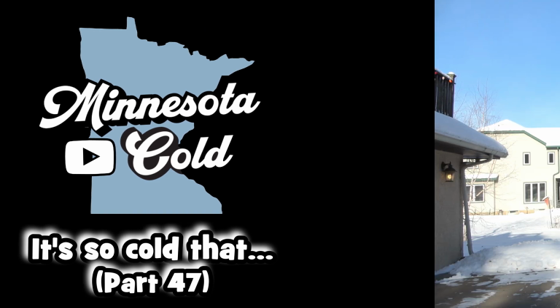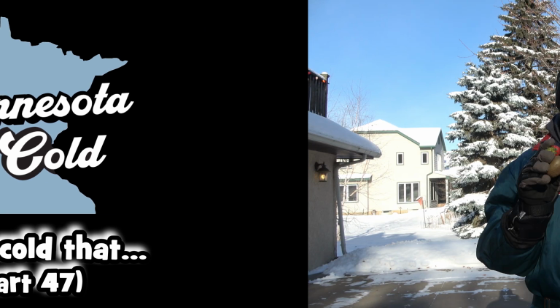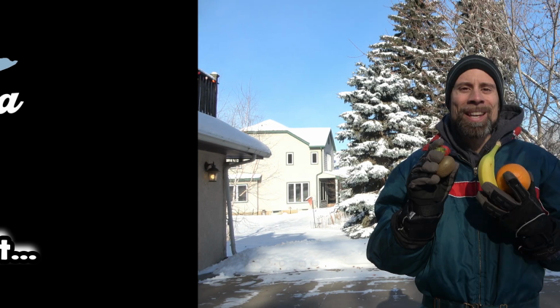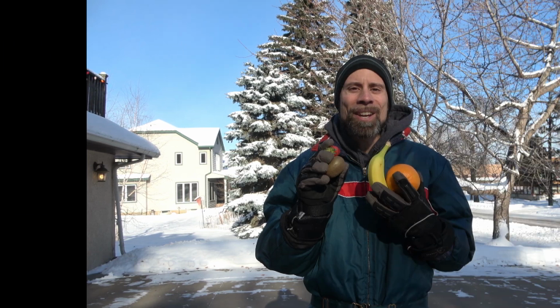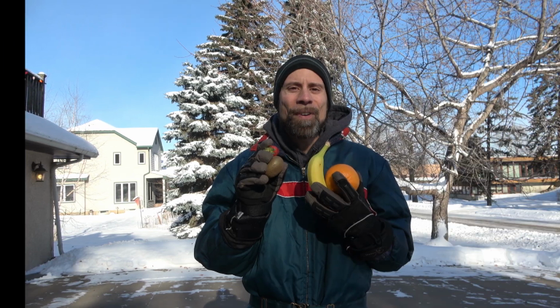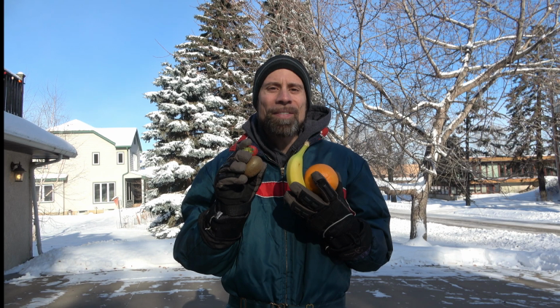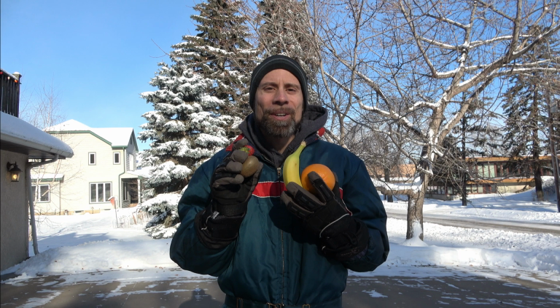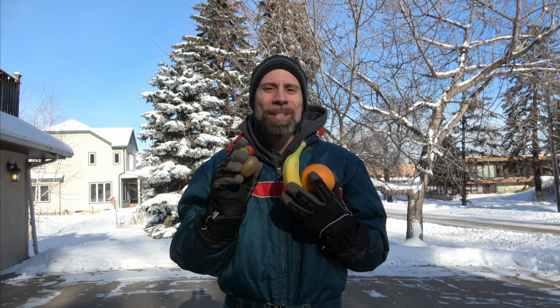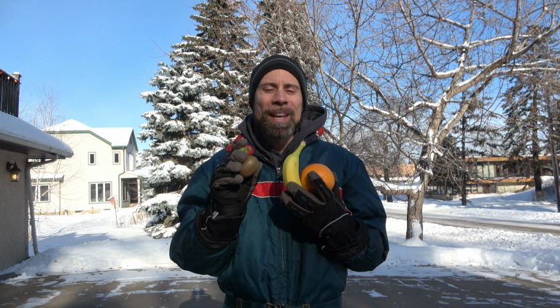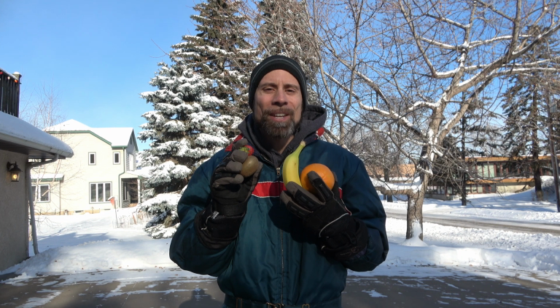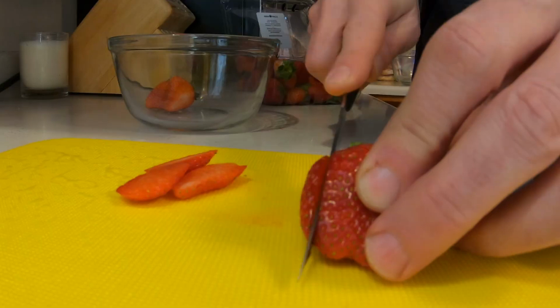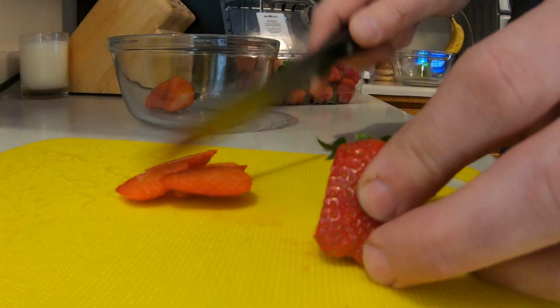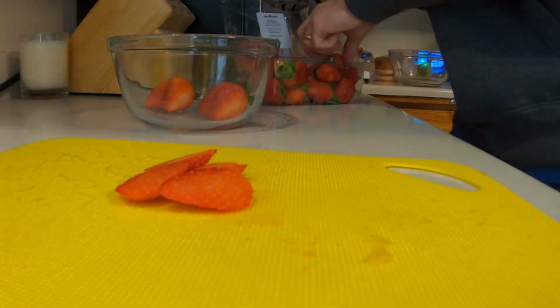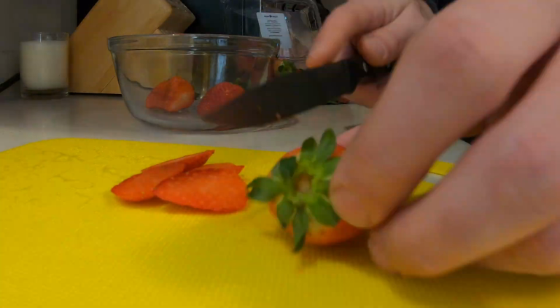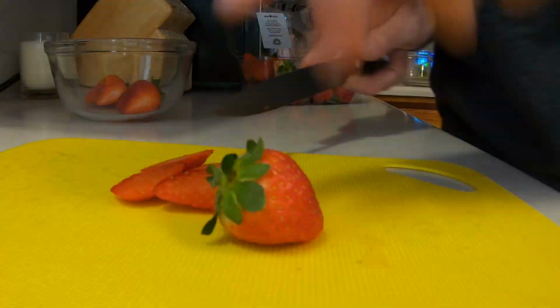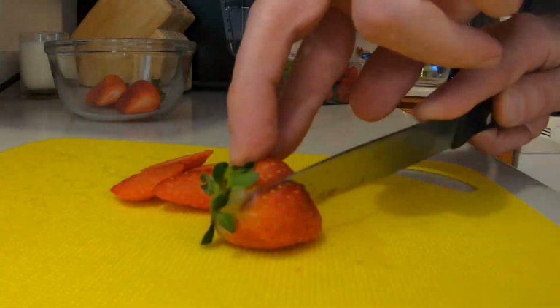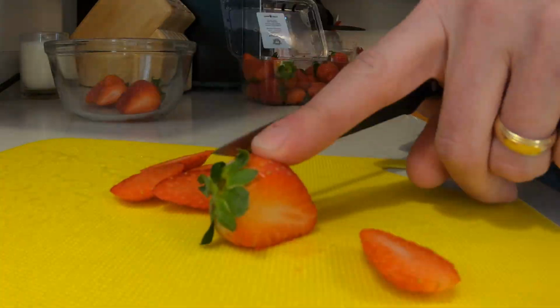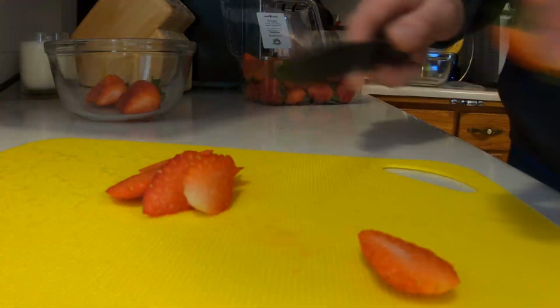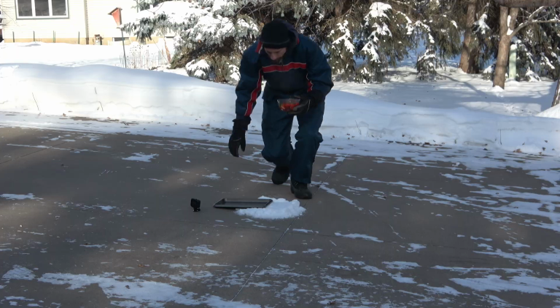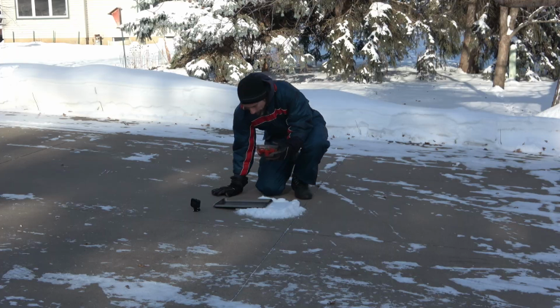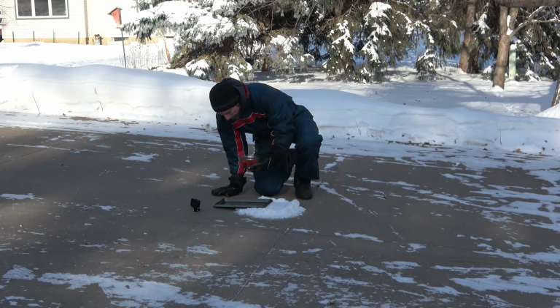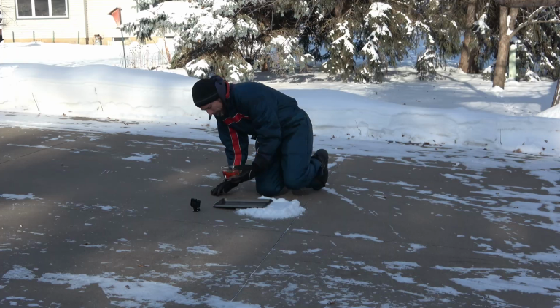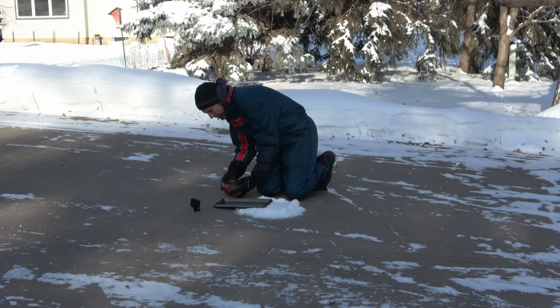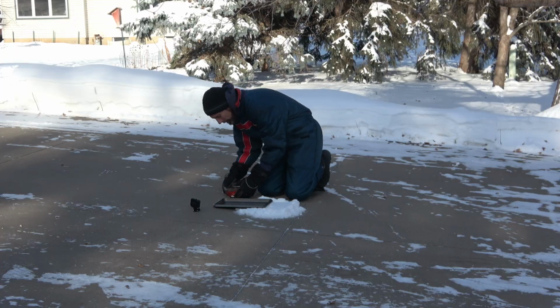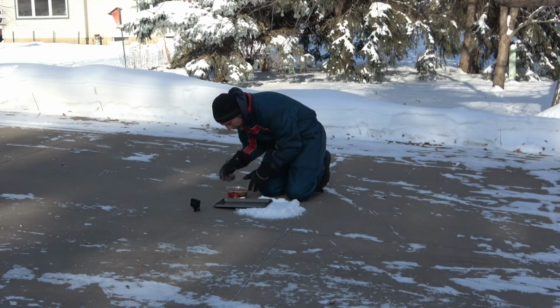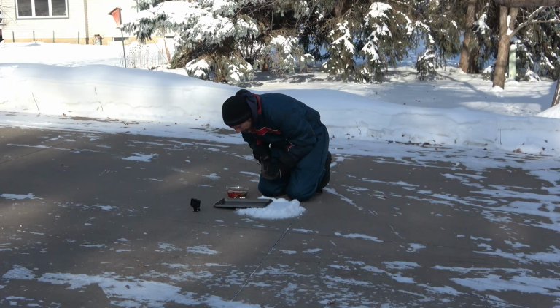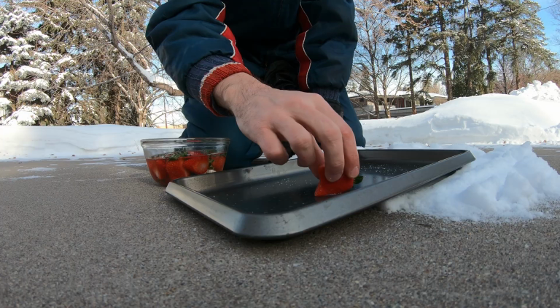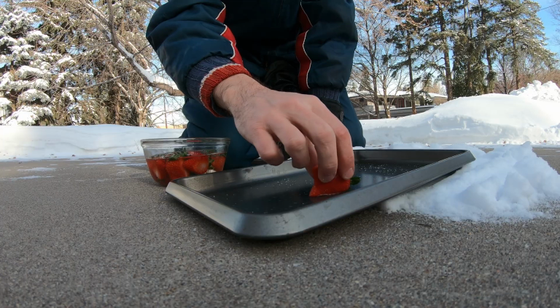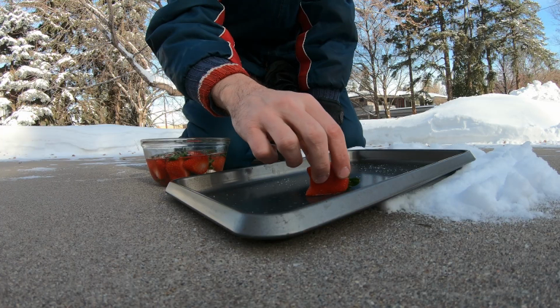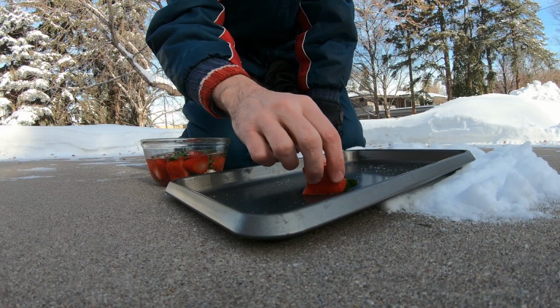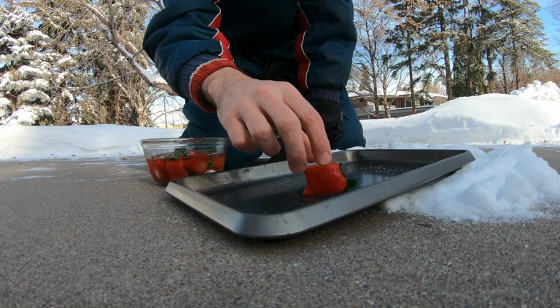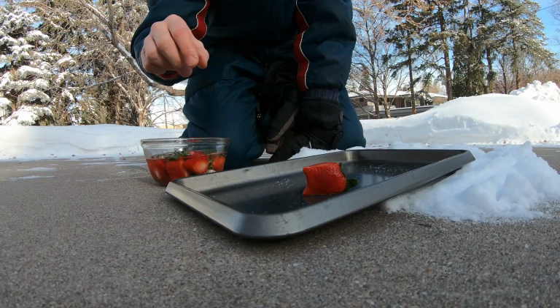It's negative 5 degrees today, so I thought it'd be fun to see how high I can stack the fruit for my smoothie.